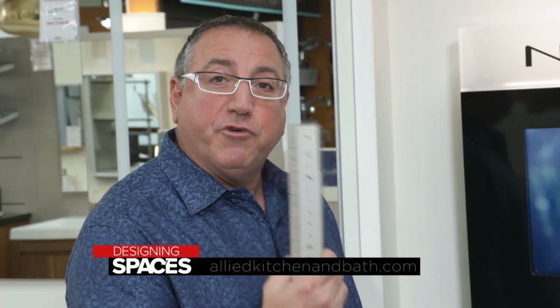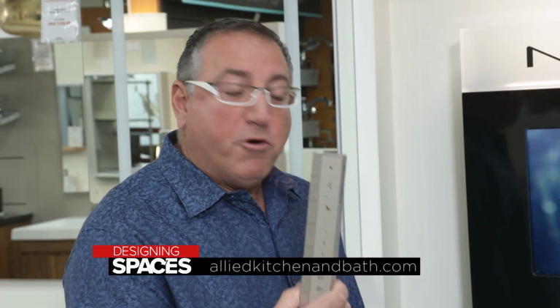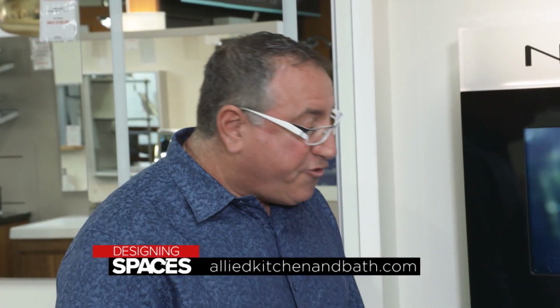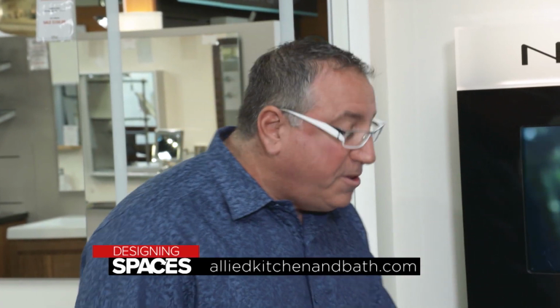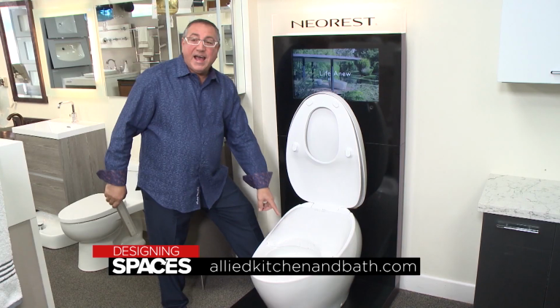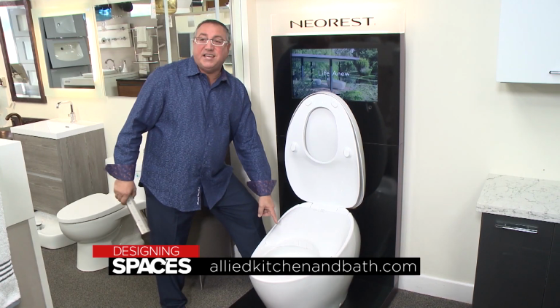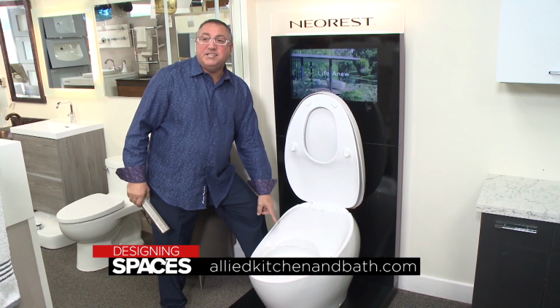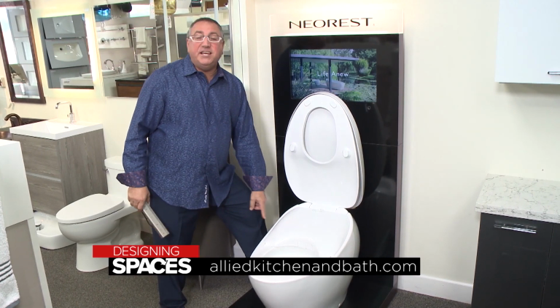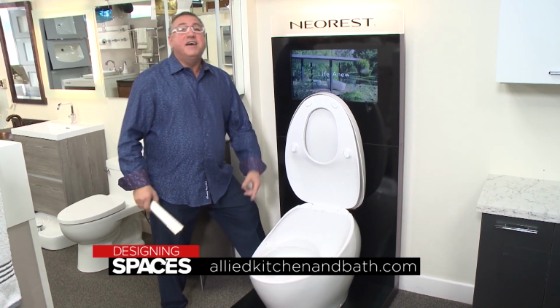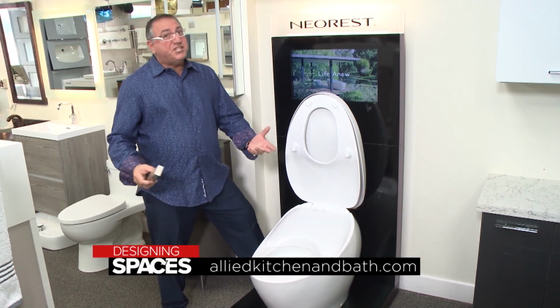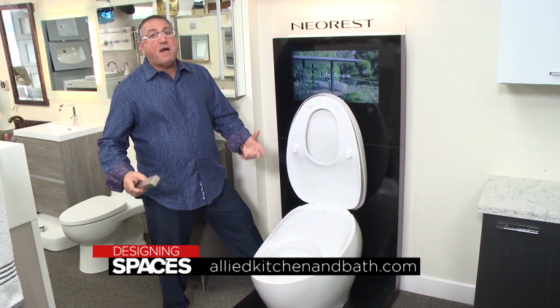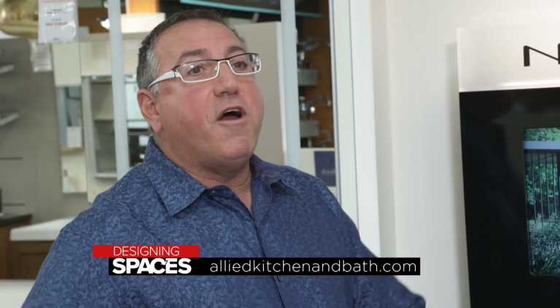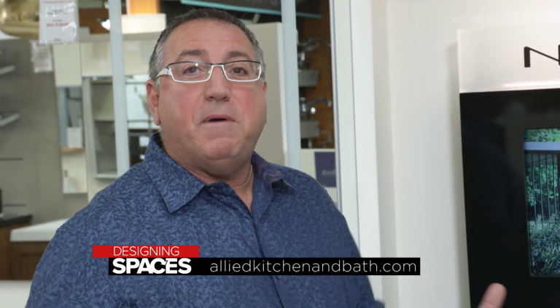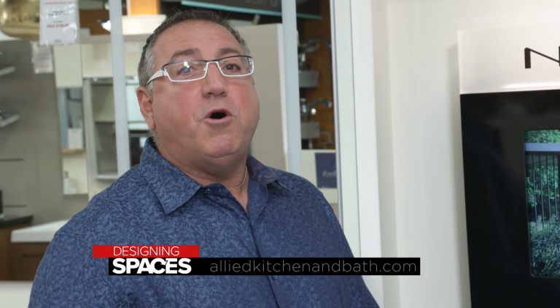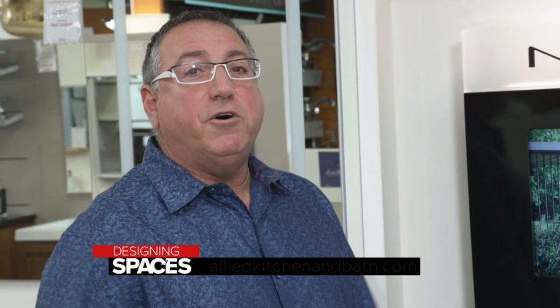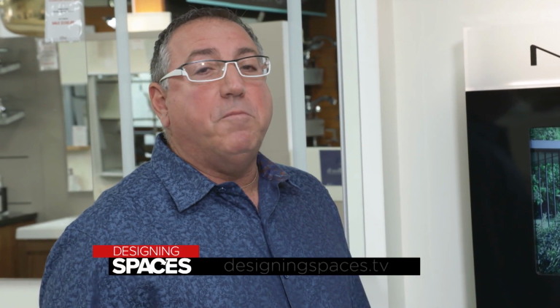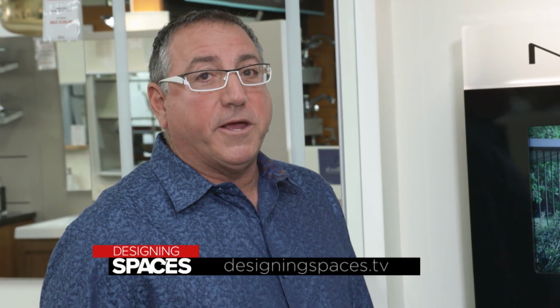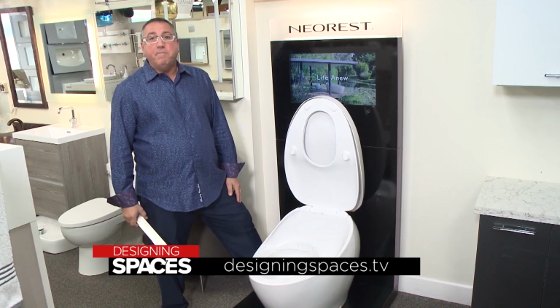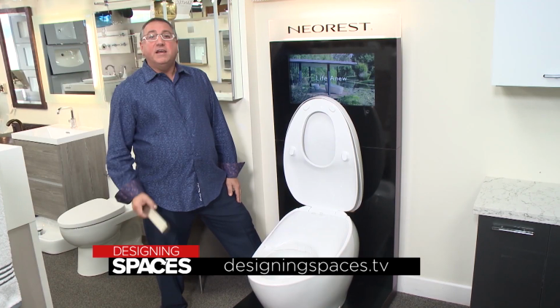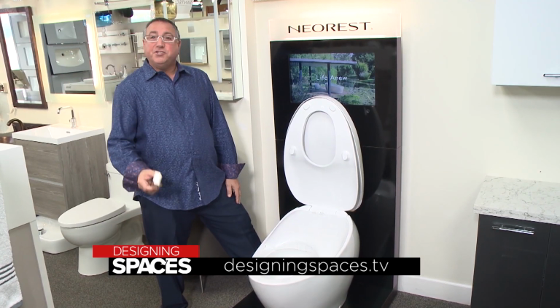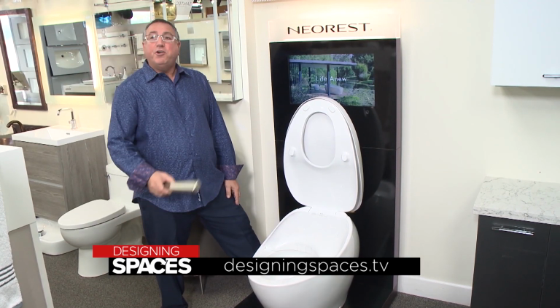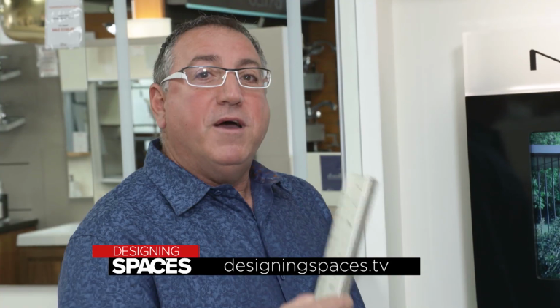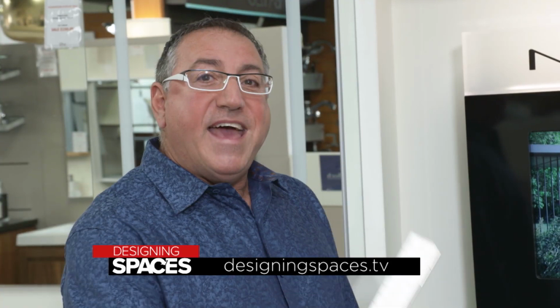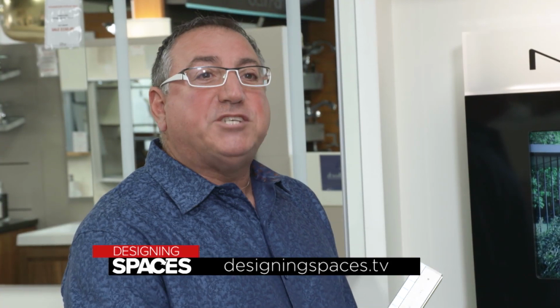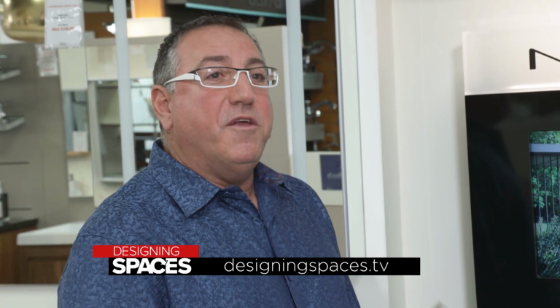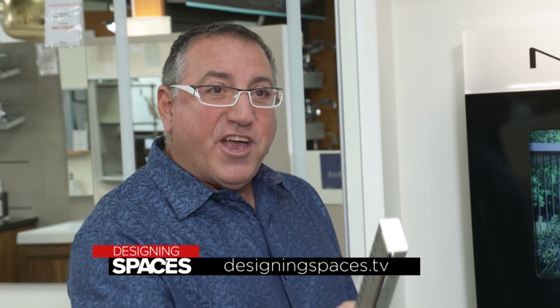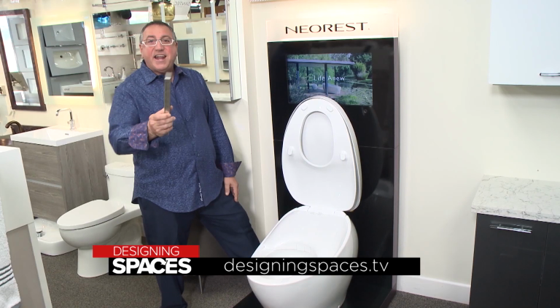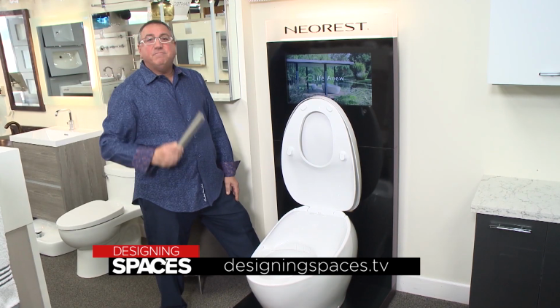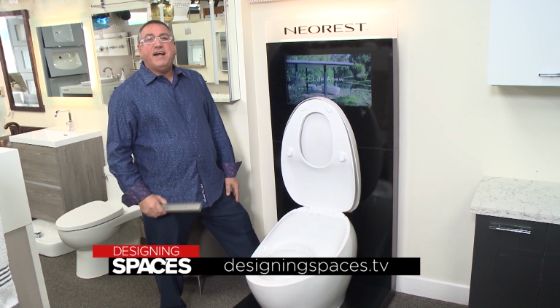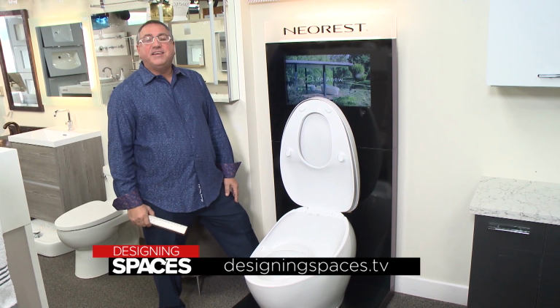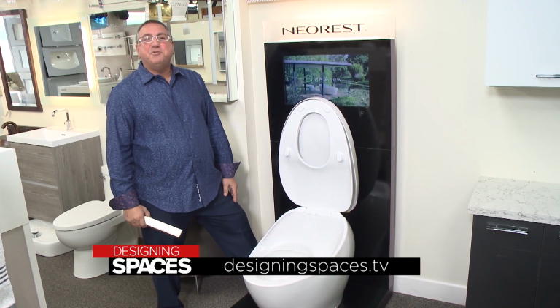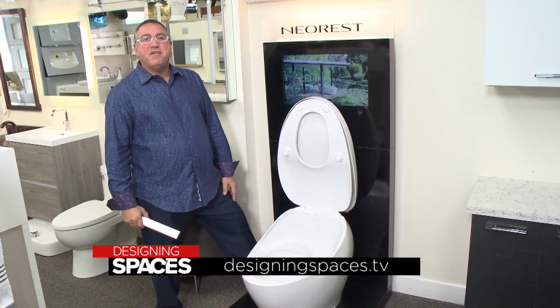It's remote controlled, has a heated seat — this is by far the best toilet on the market. It's the Toto NX-1. Check it out at Allied Kitchen and Bath.